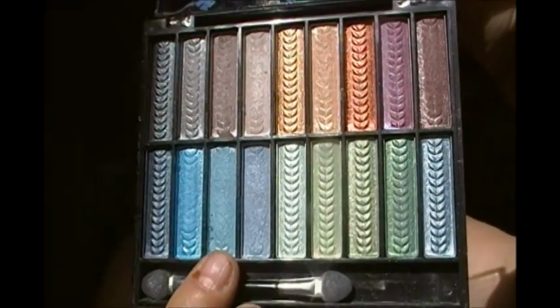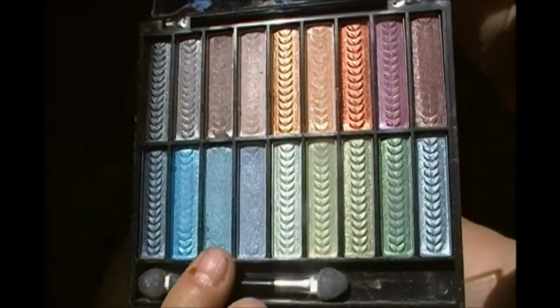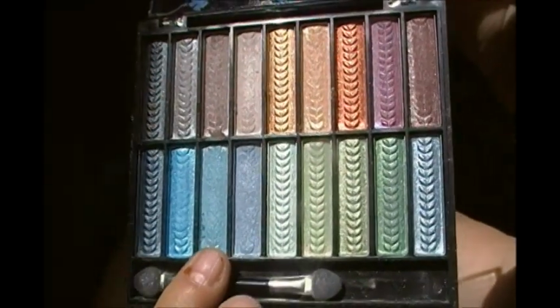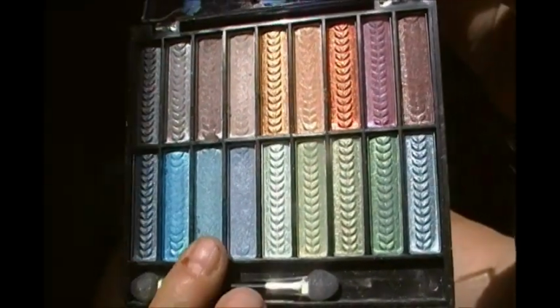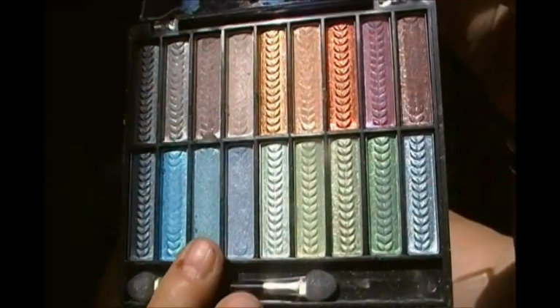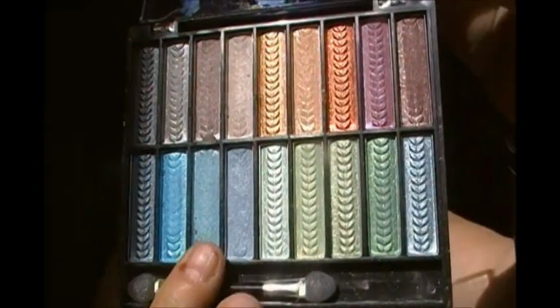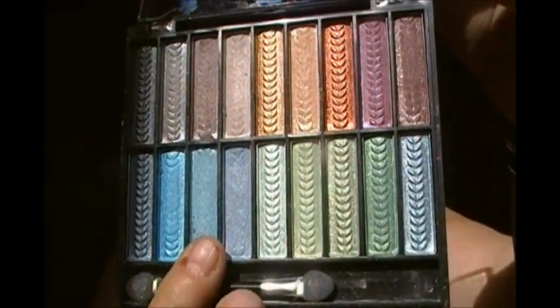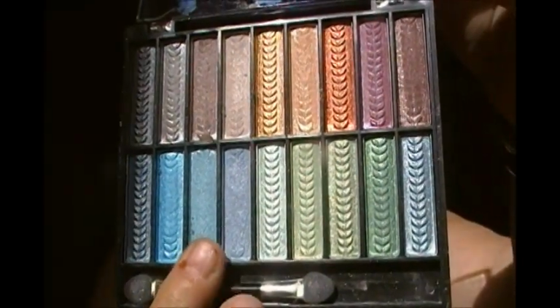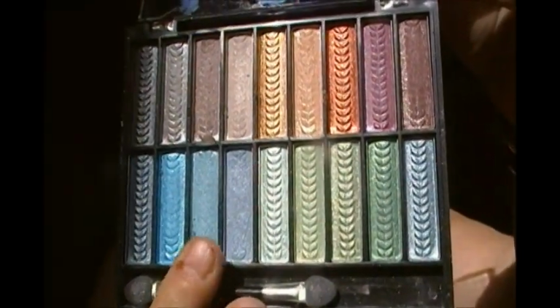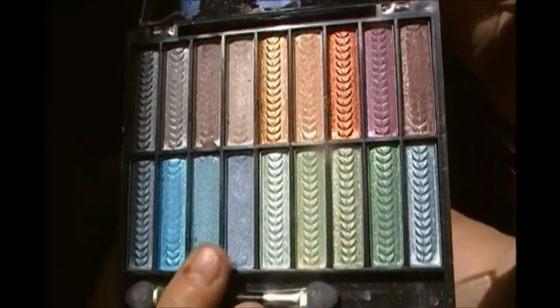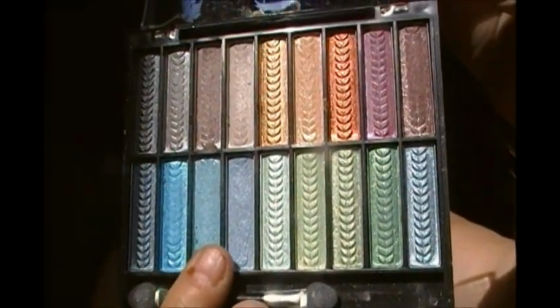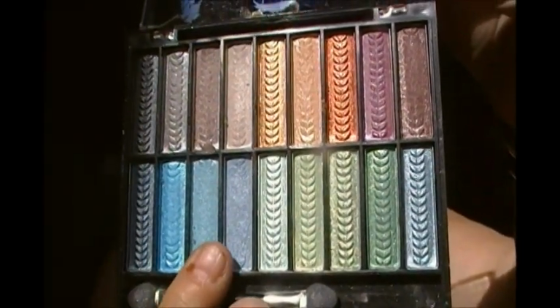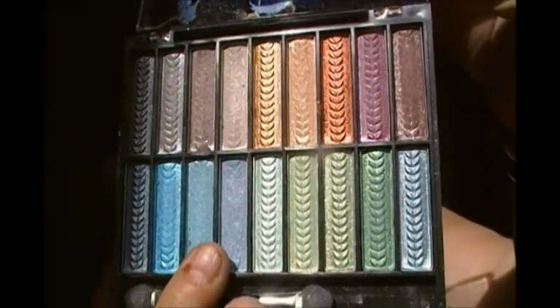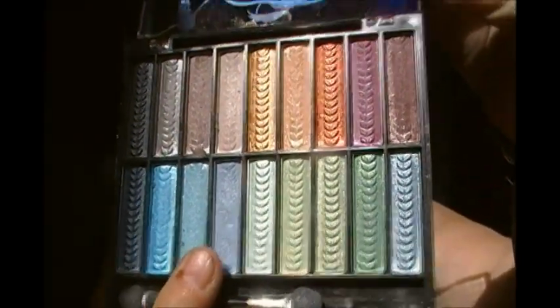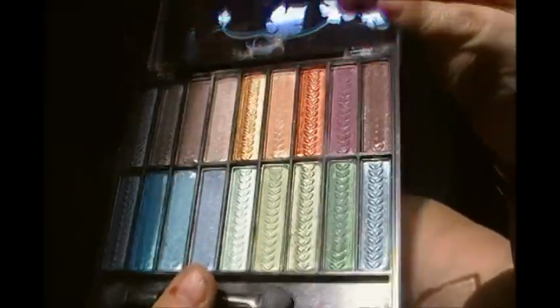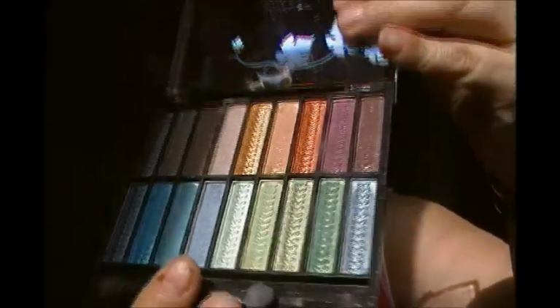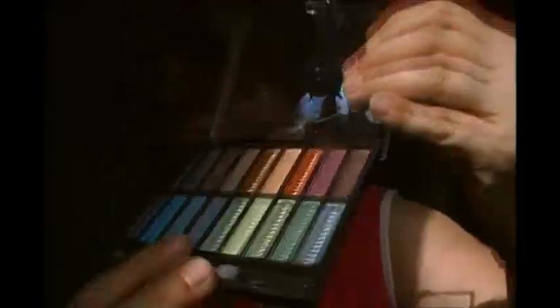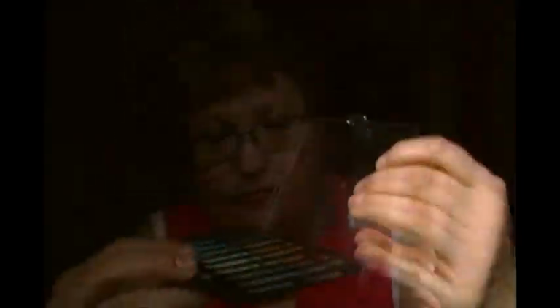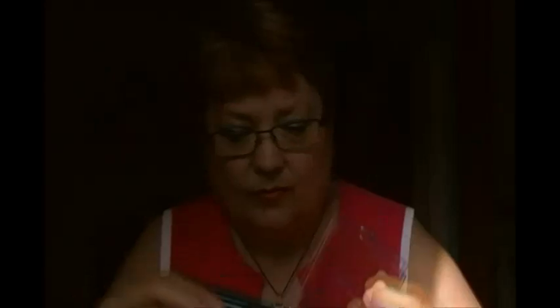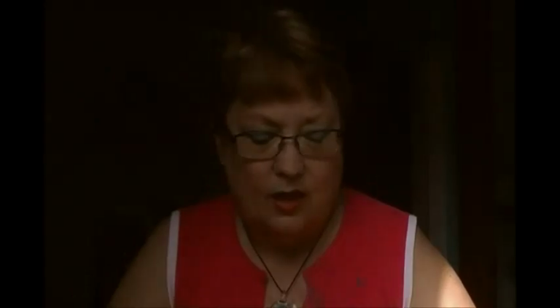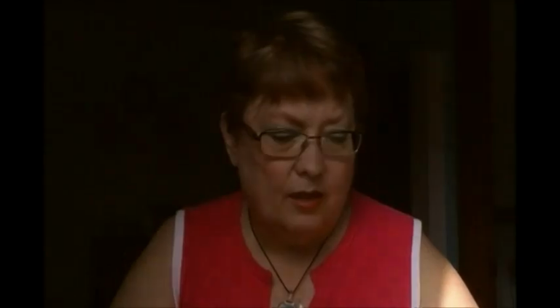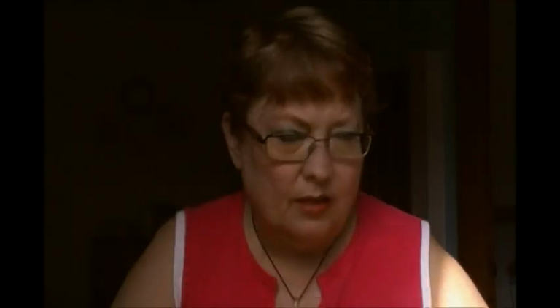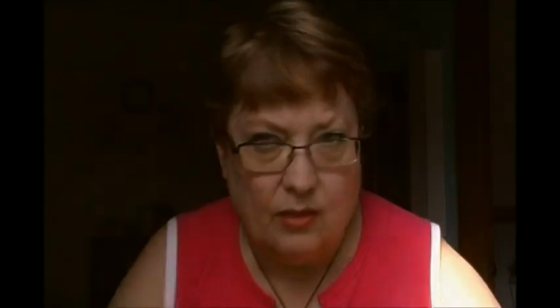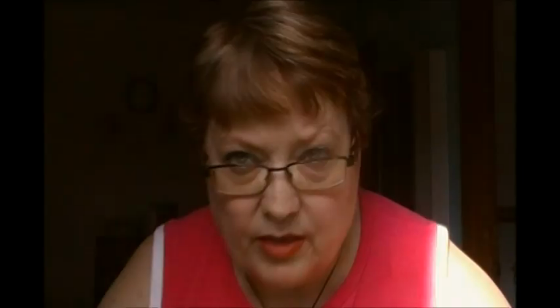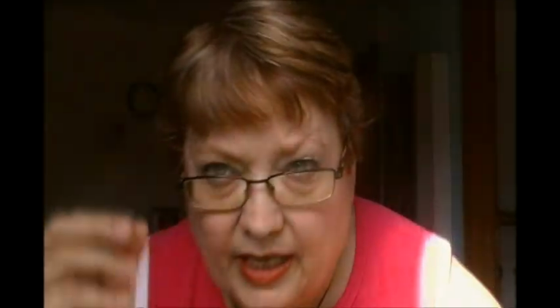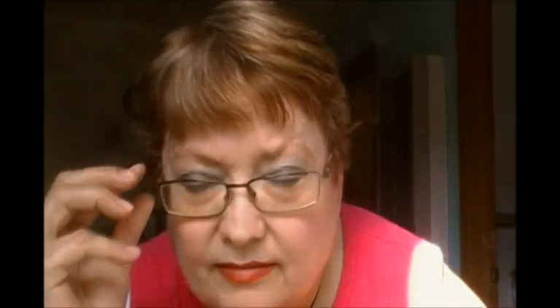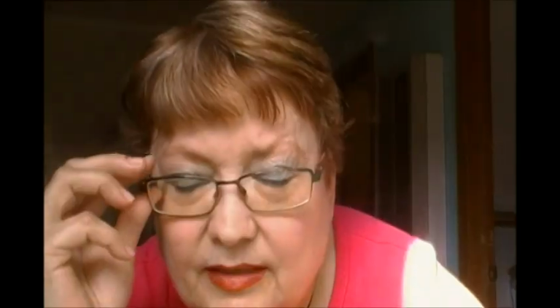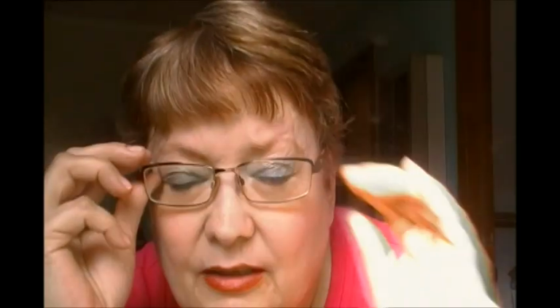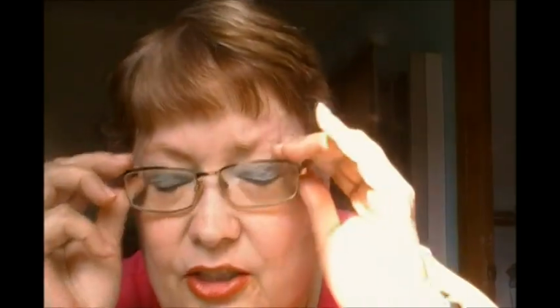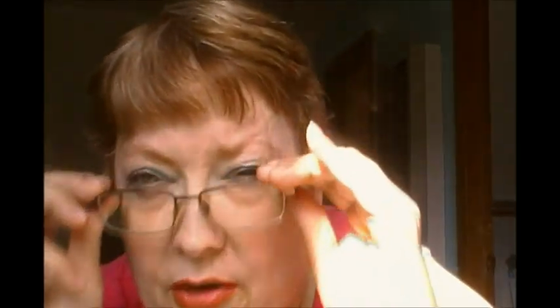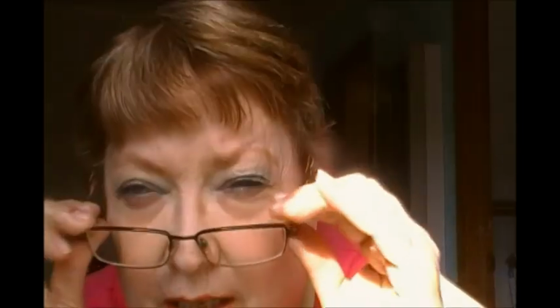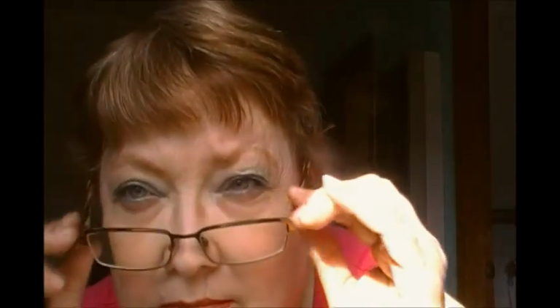And this one here for my color. Okay, I'll show you.